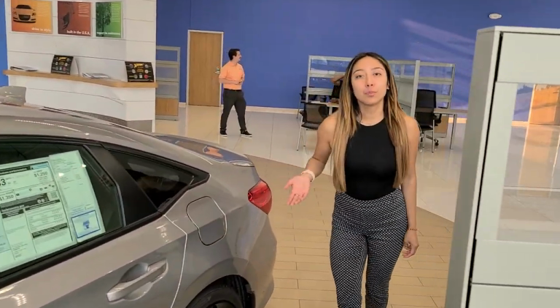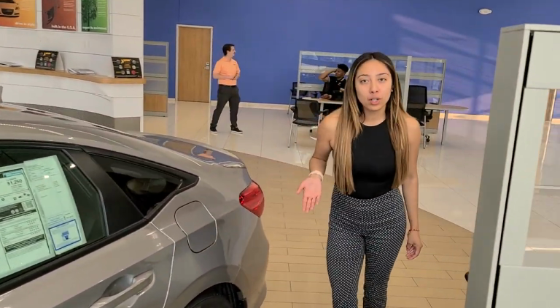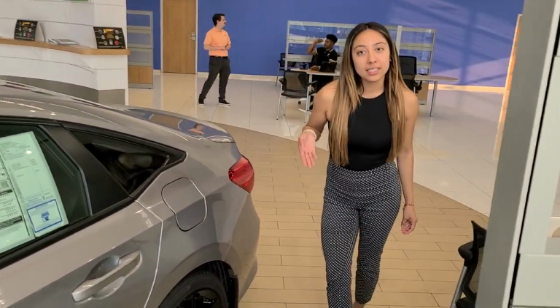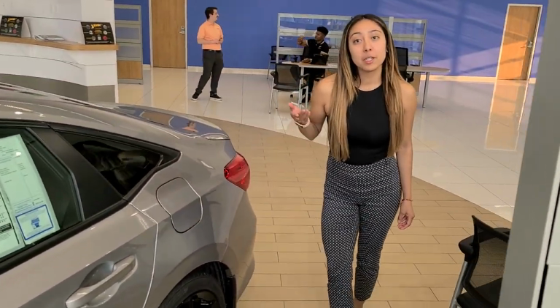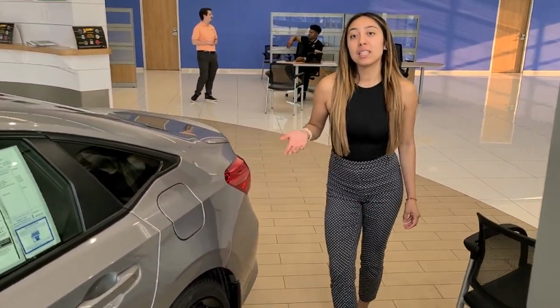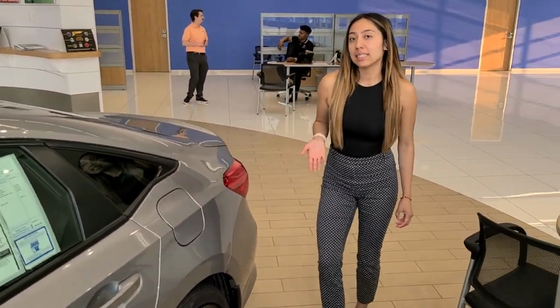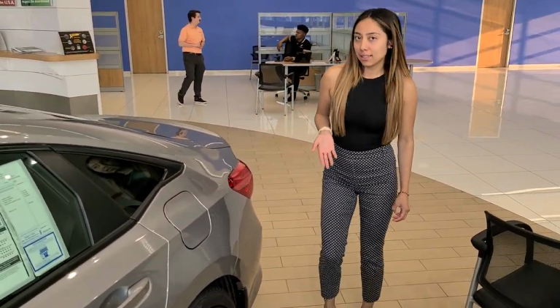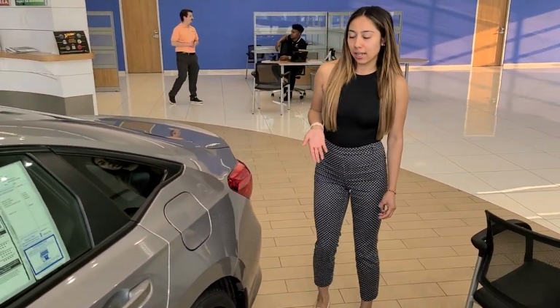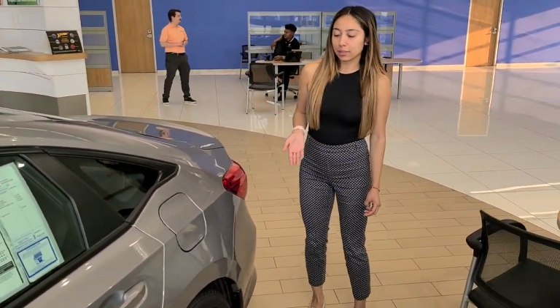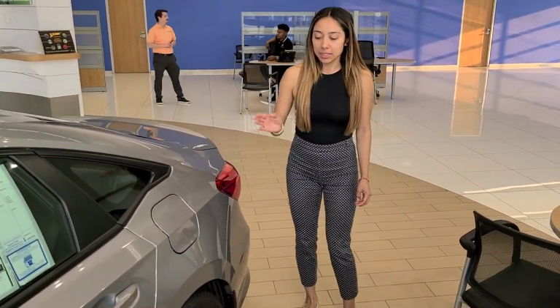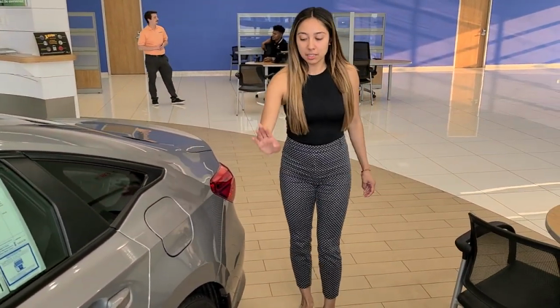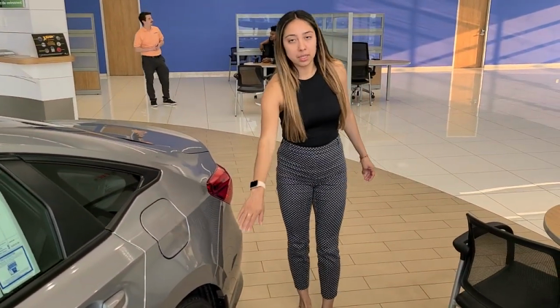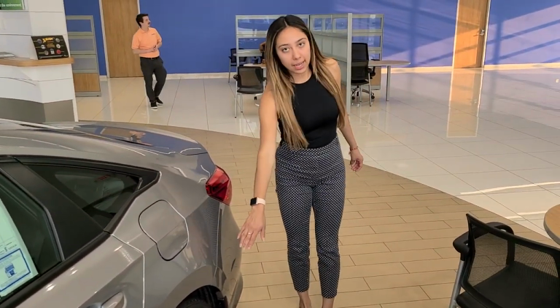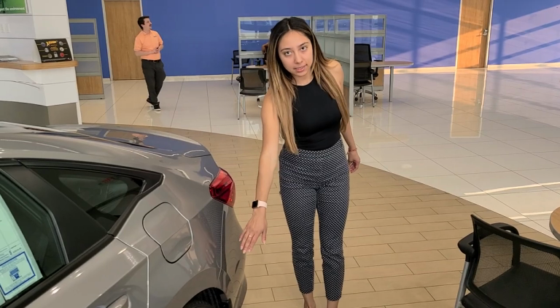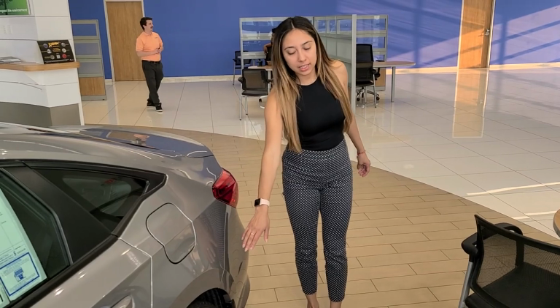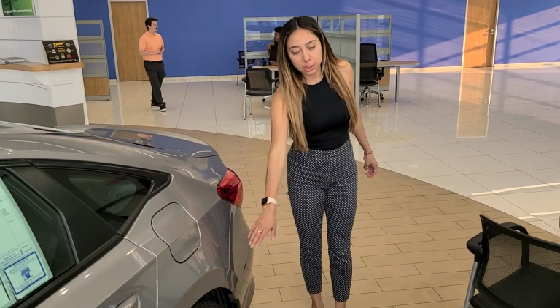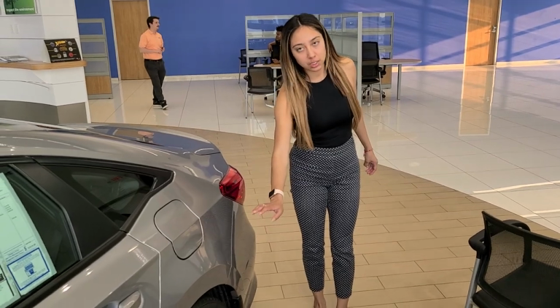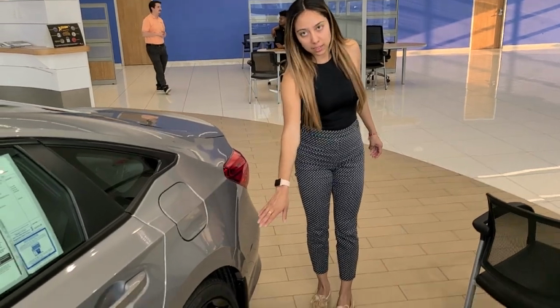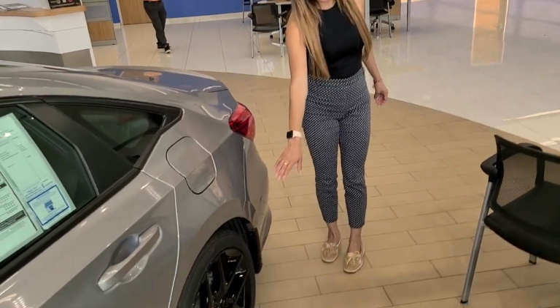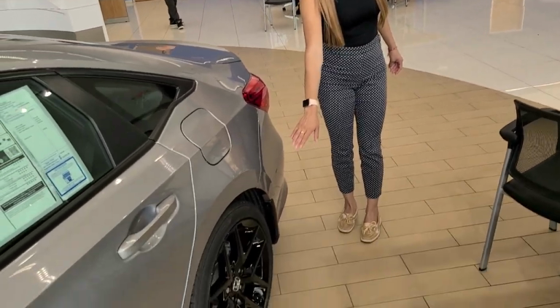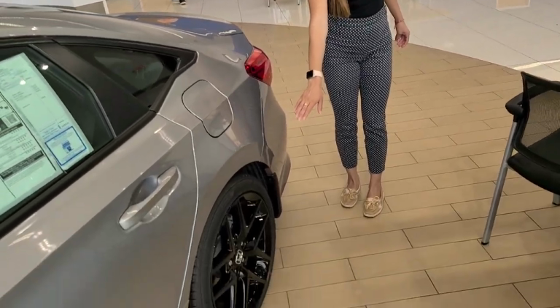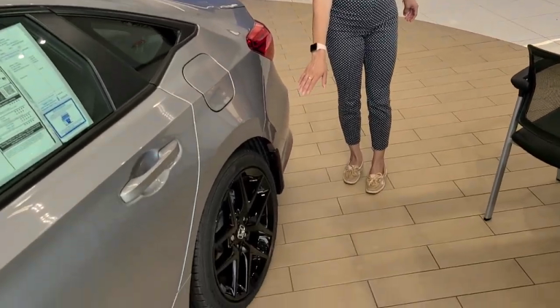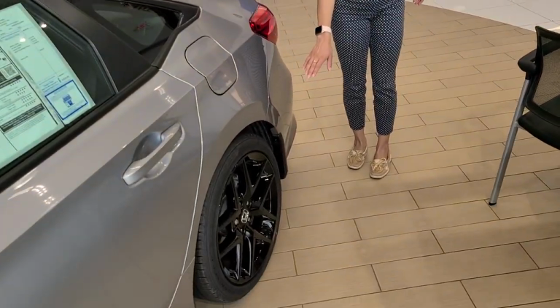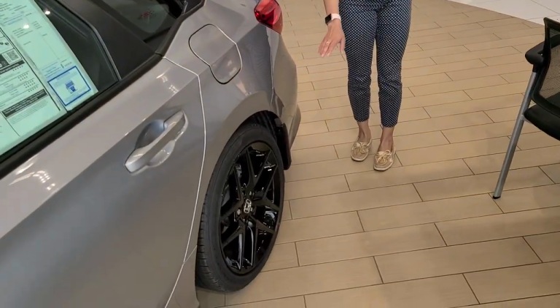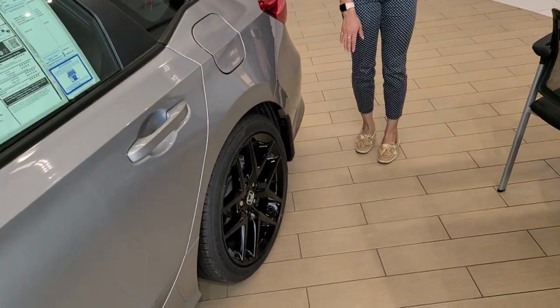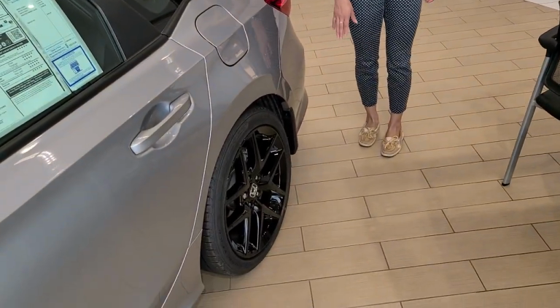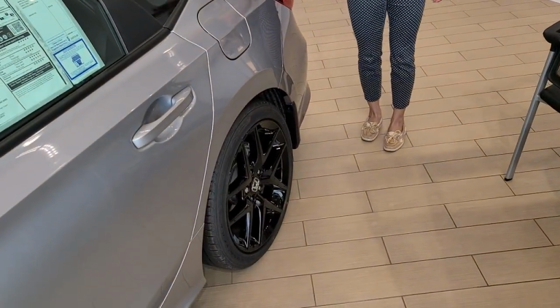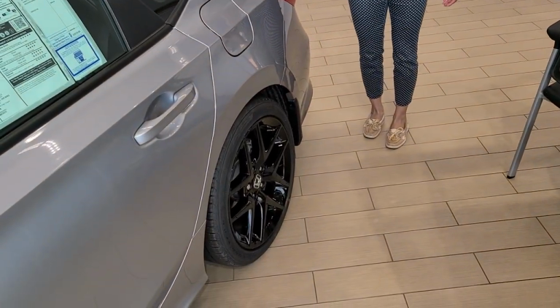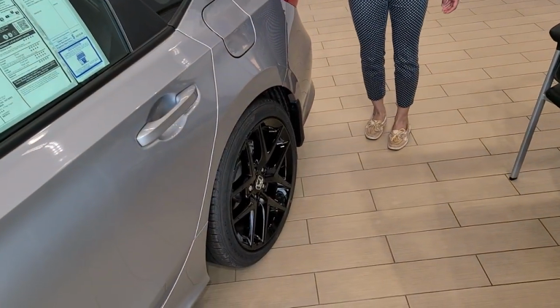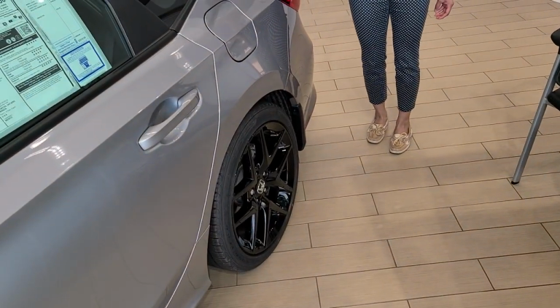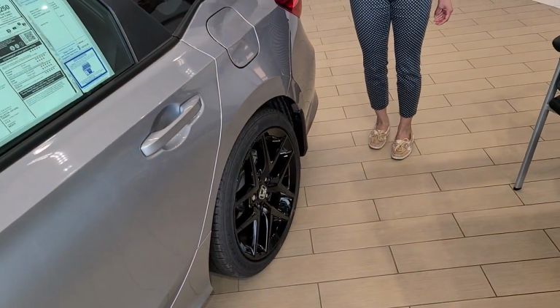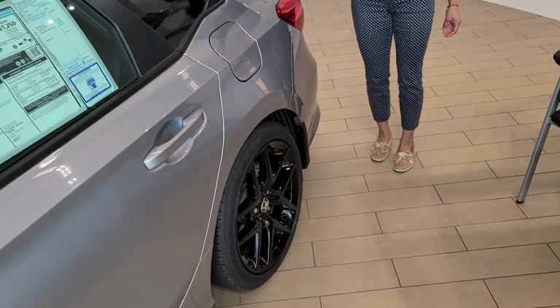Sport is going to be the aesthetic. It's going to be the 18-inch glassed-out rims and the black accents.